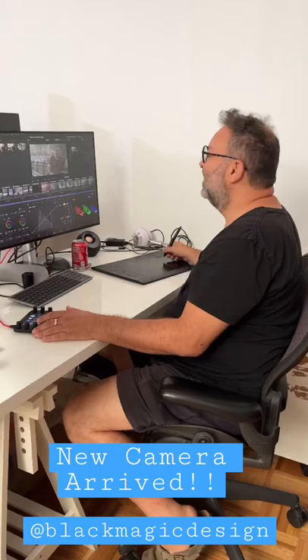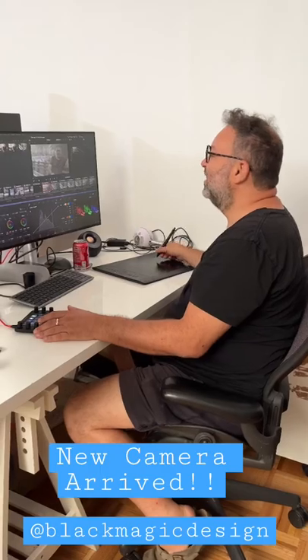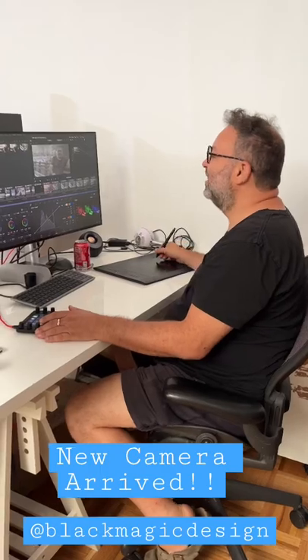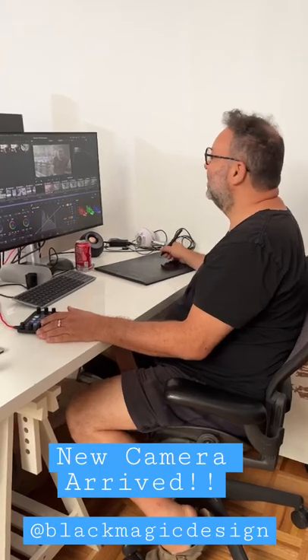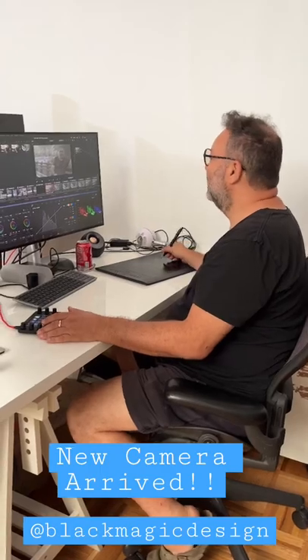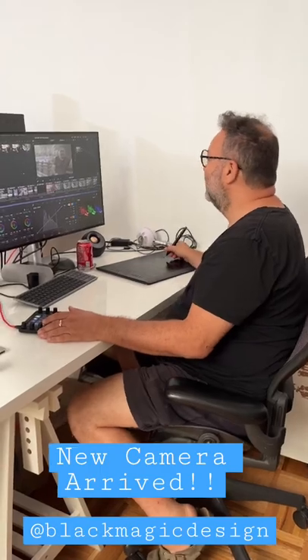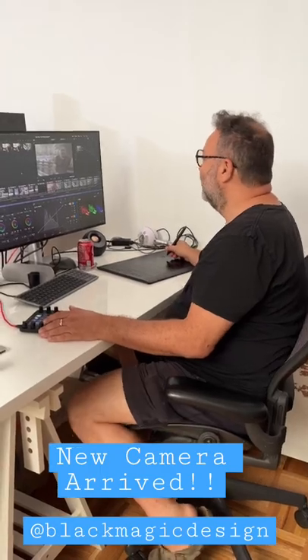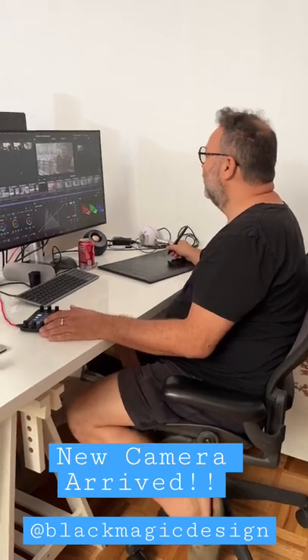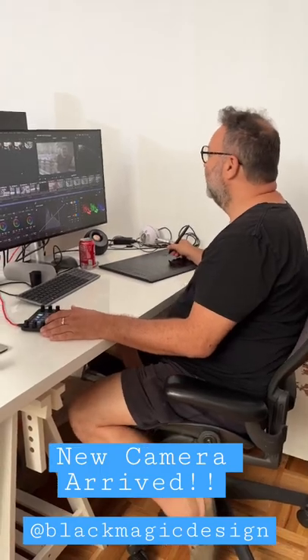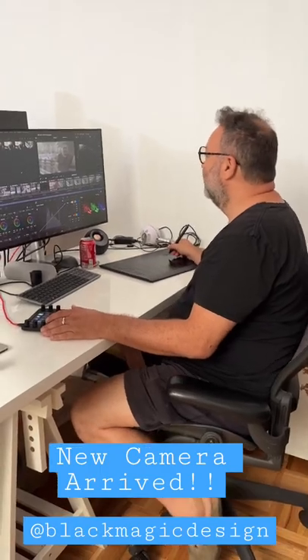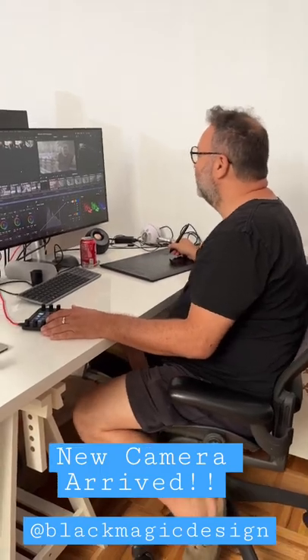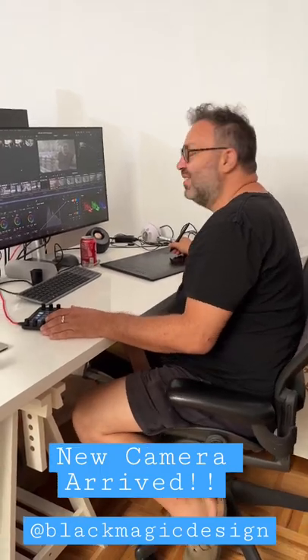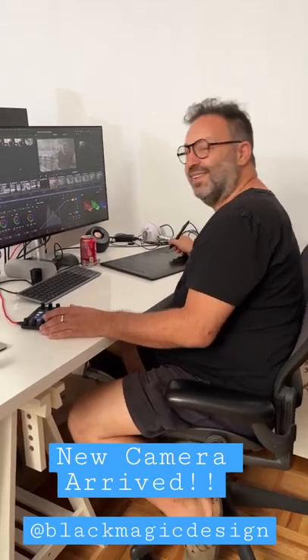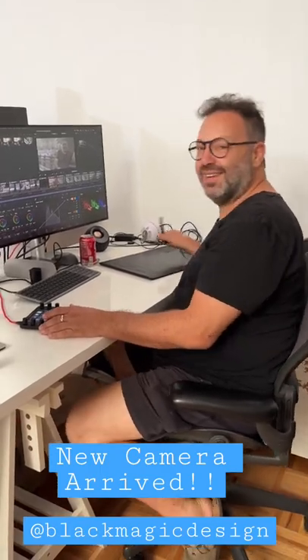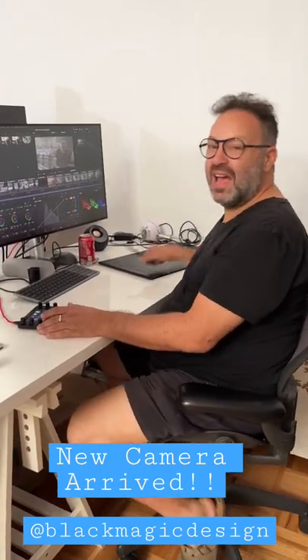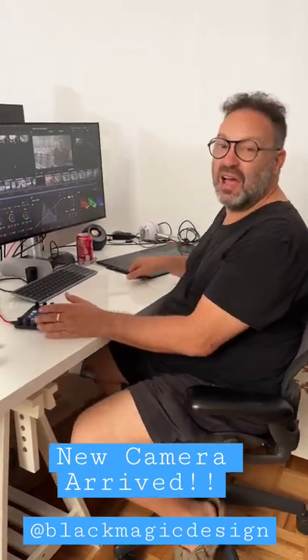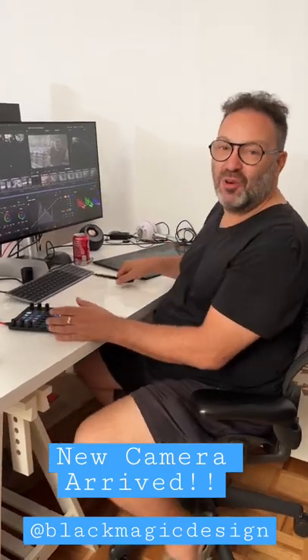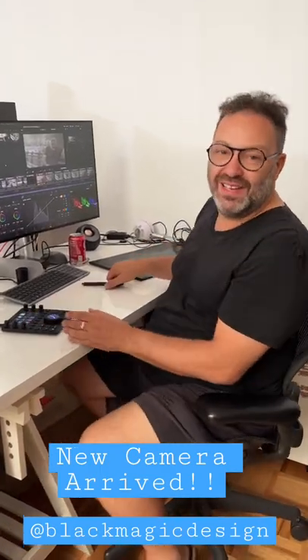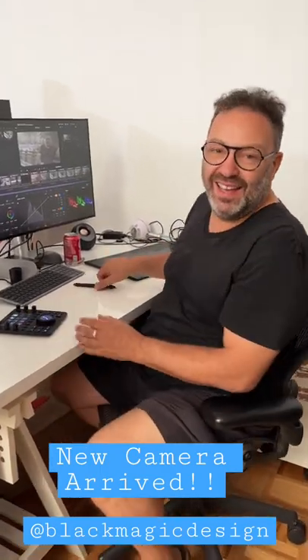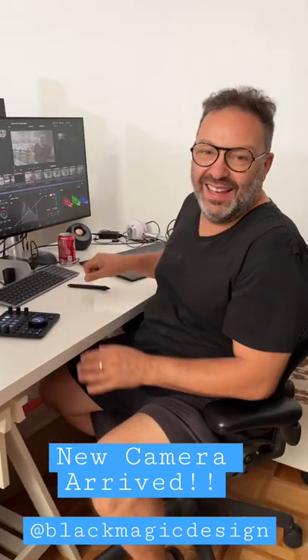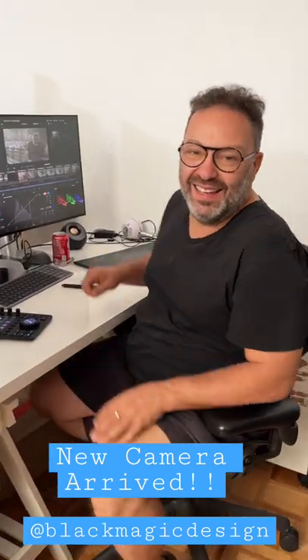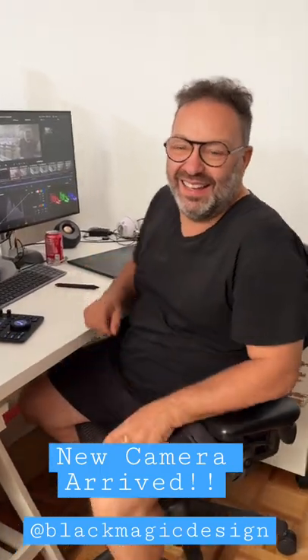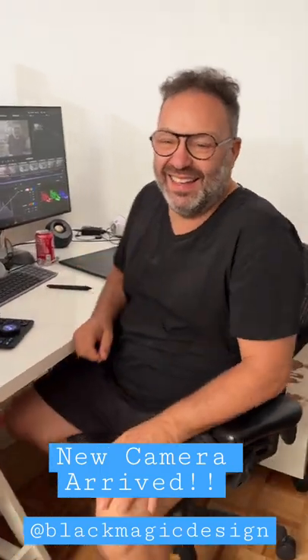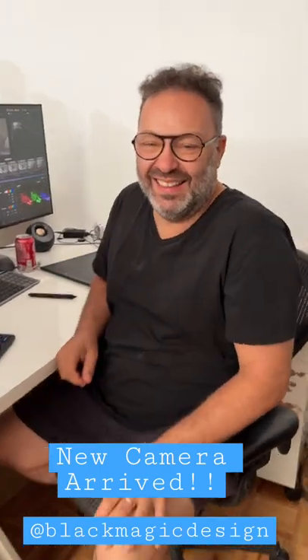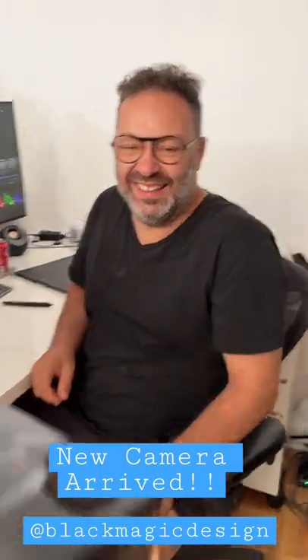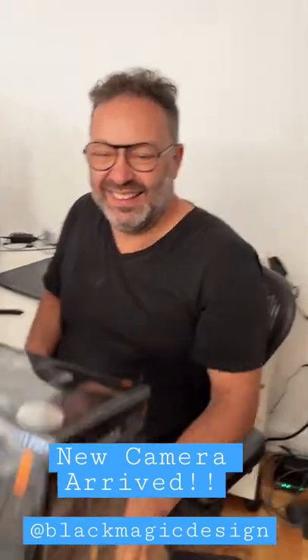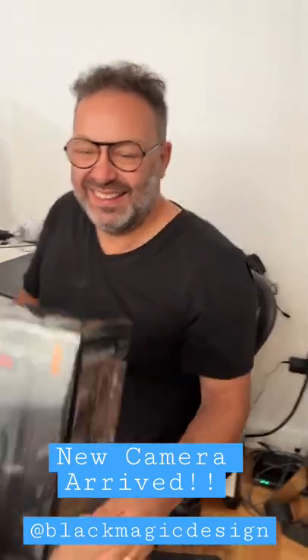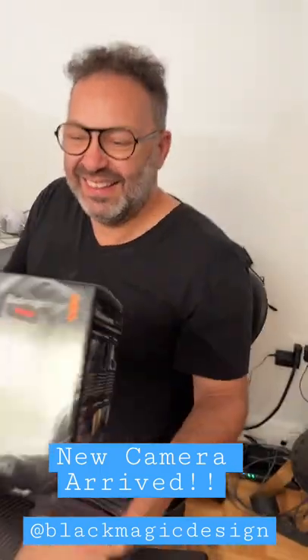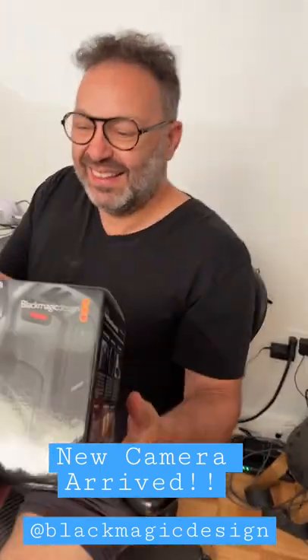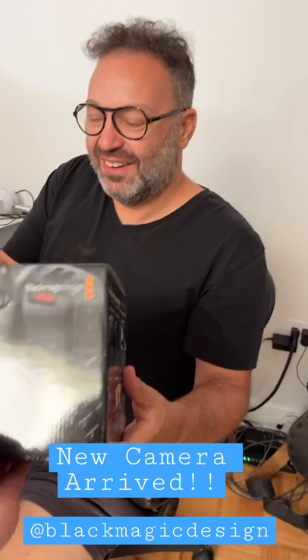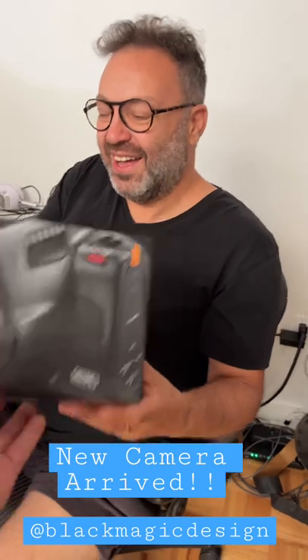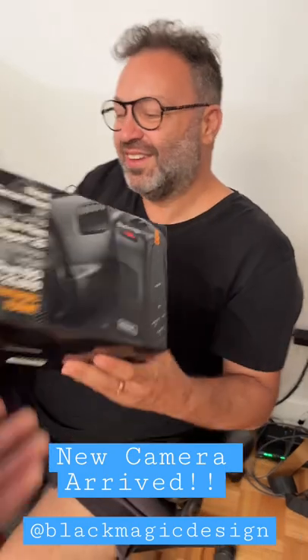Pretend like you're working. I am working. Come on, pal. Oh, nice.